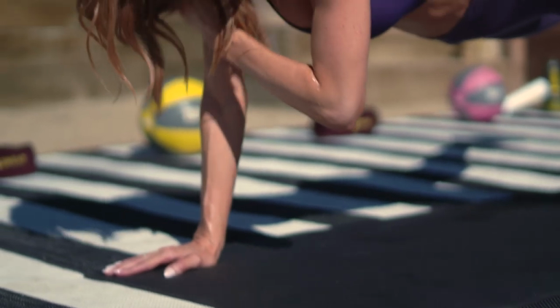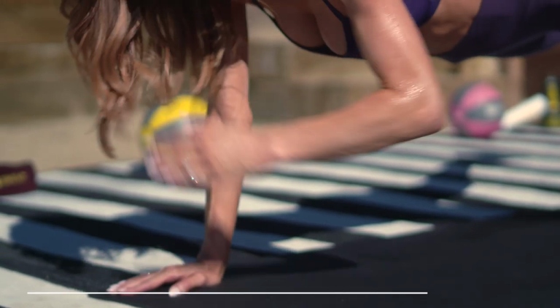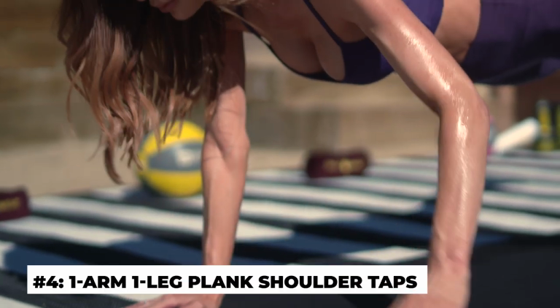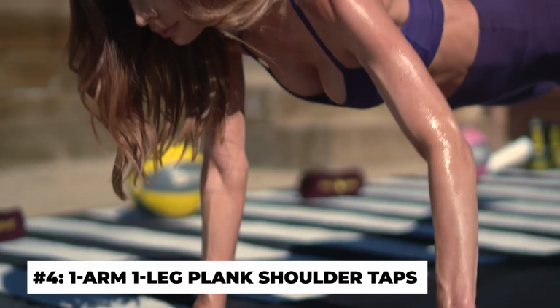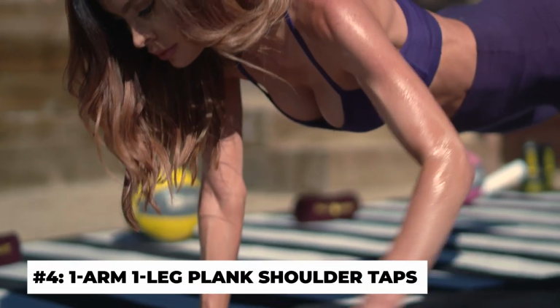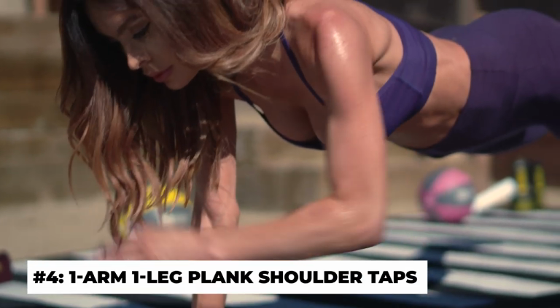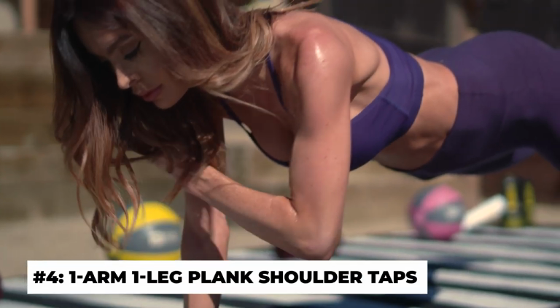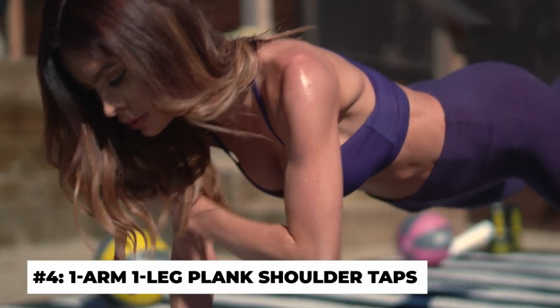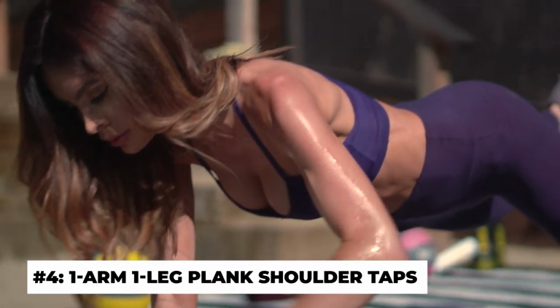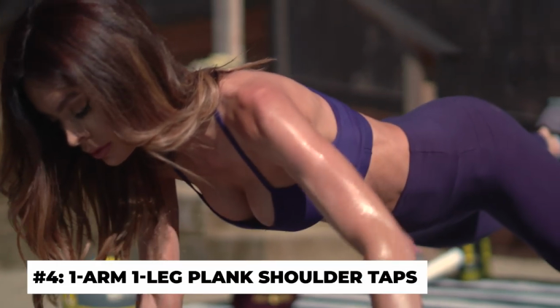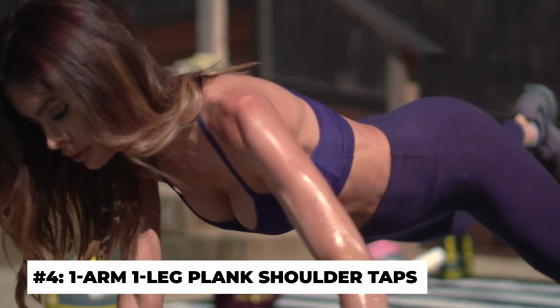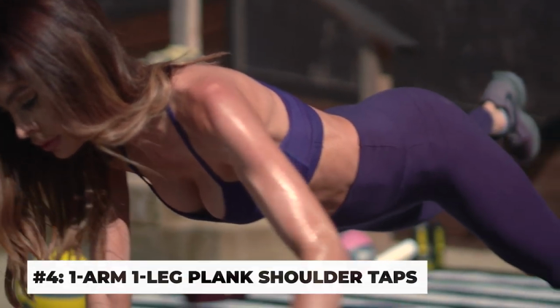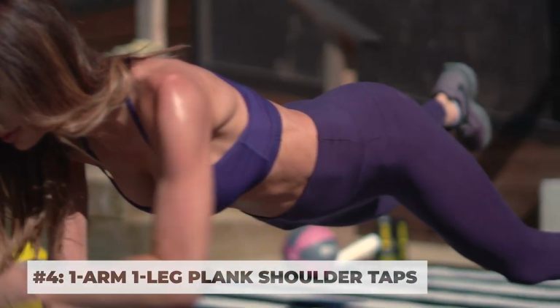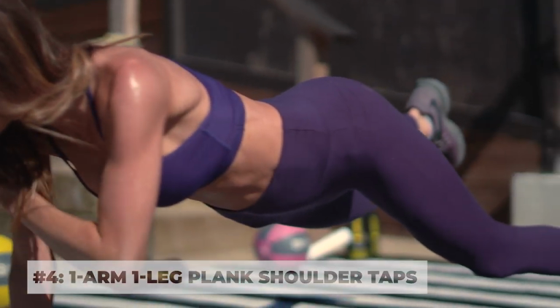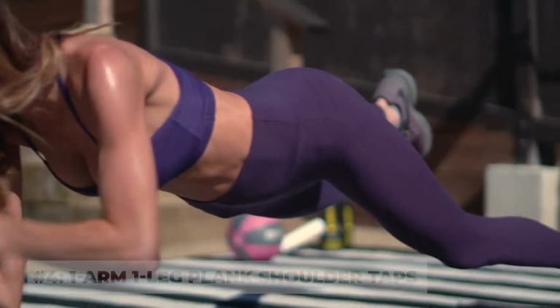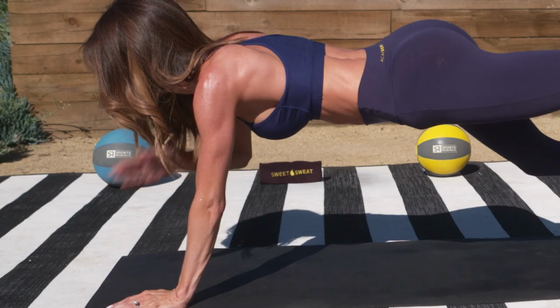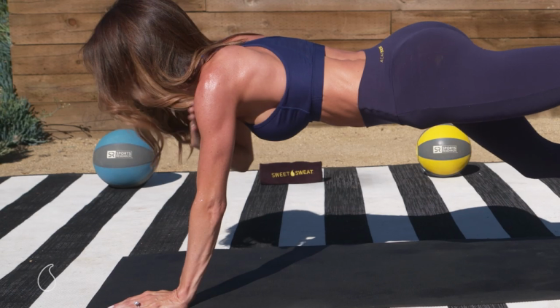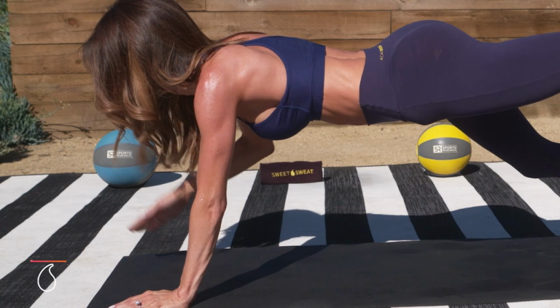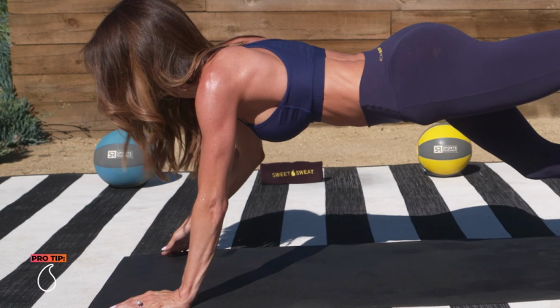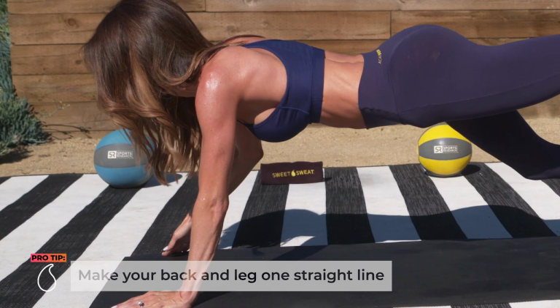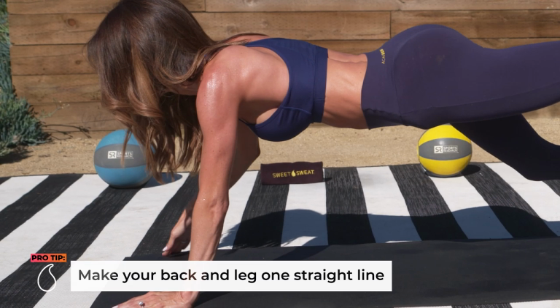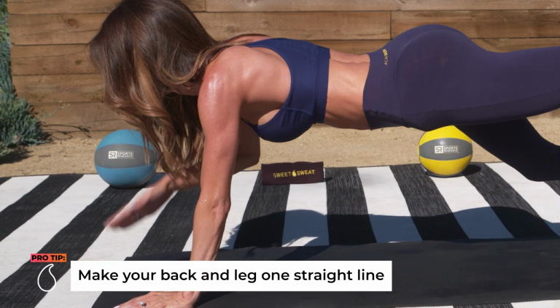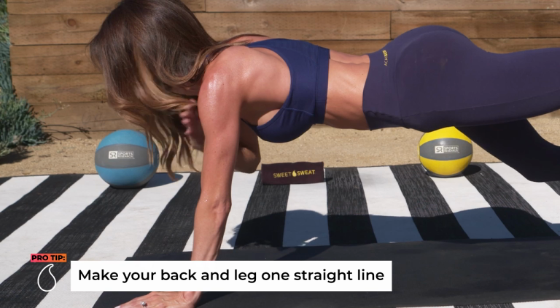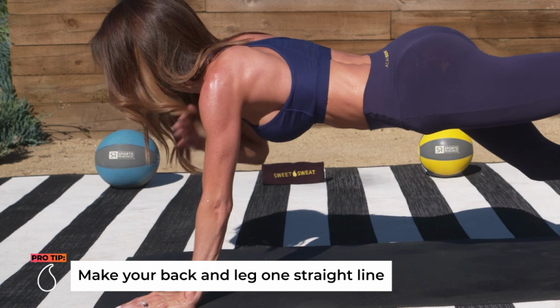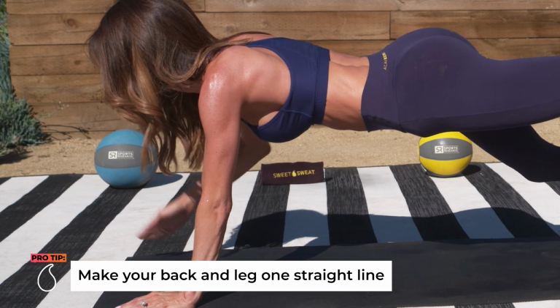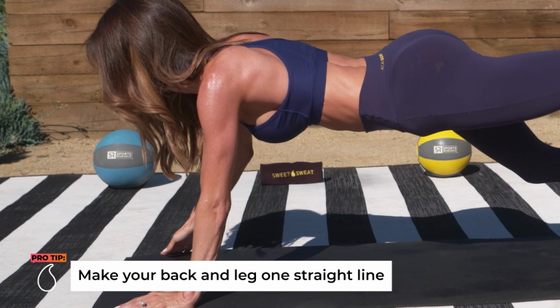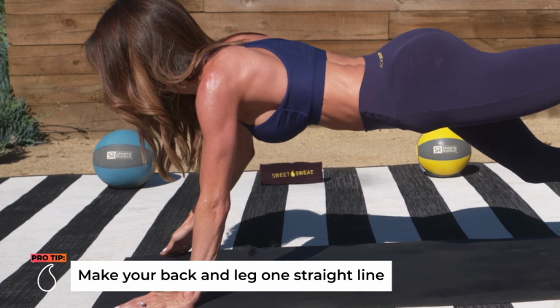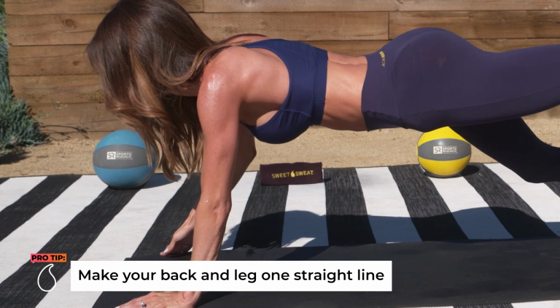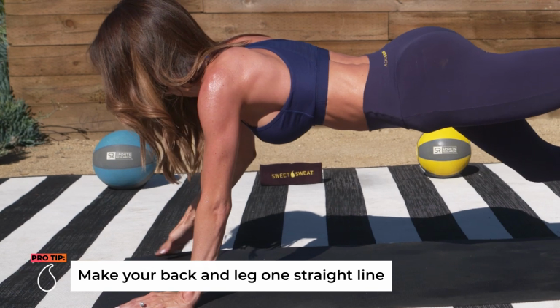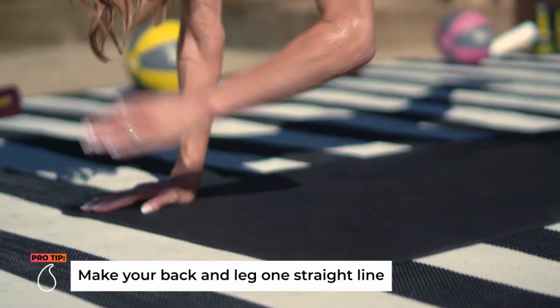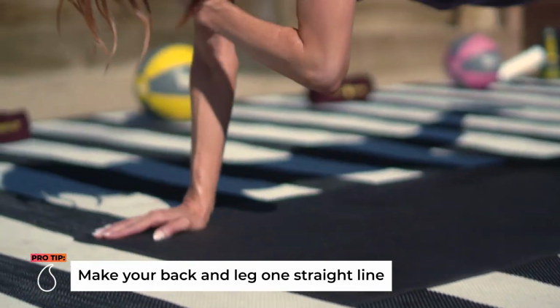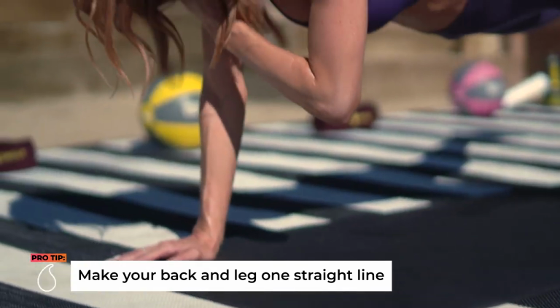Our fourth move is gonna be a one-arm, one-leg plank — it's just what it sounds like. We're gonna be doing that for eight to ten reps, three sets.